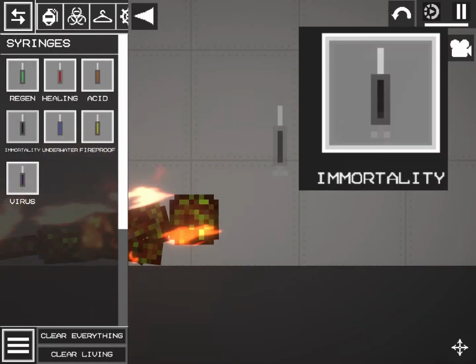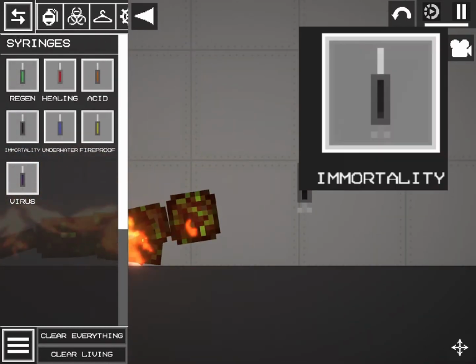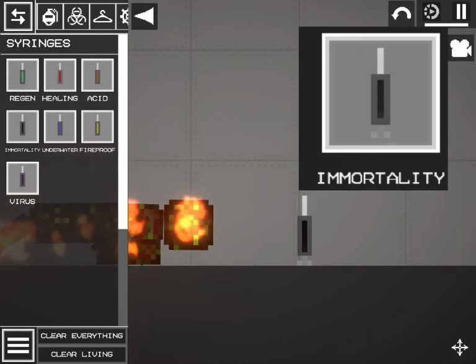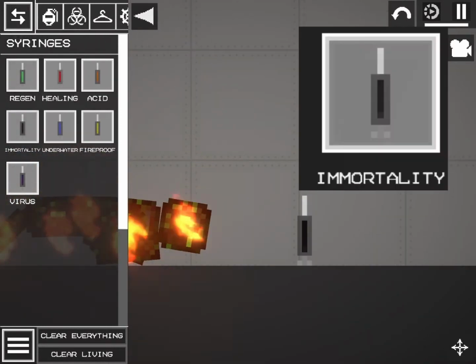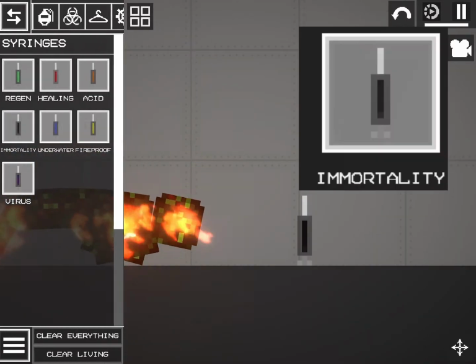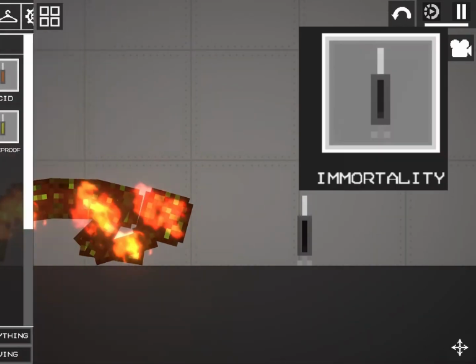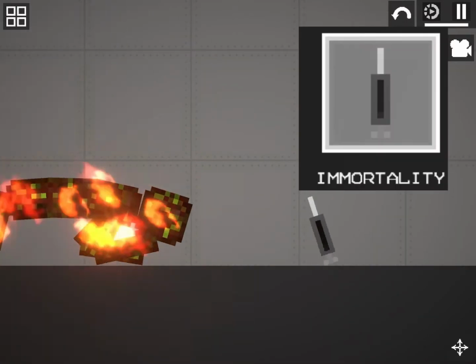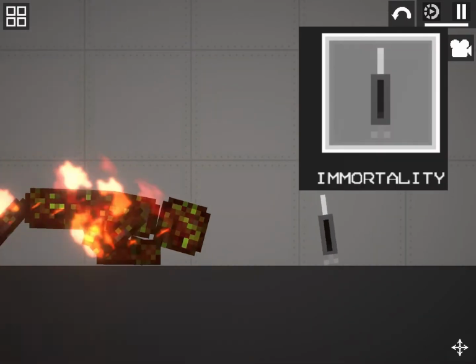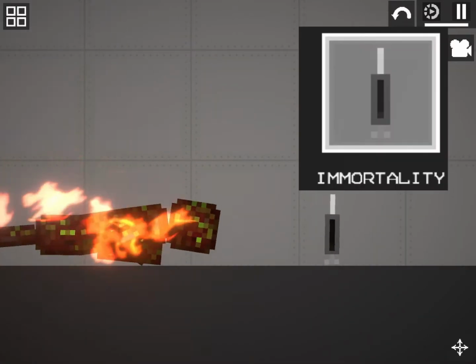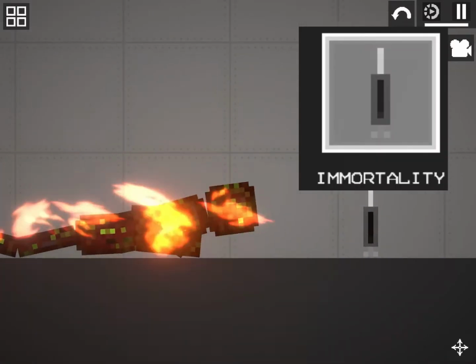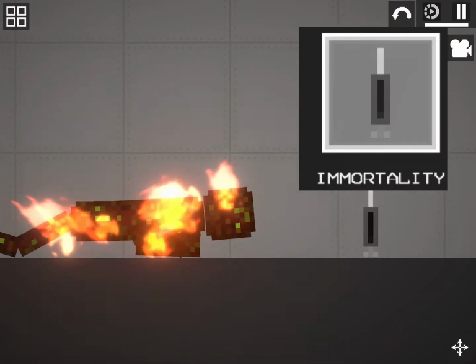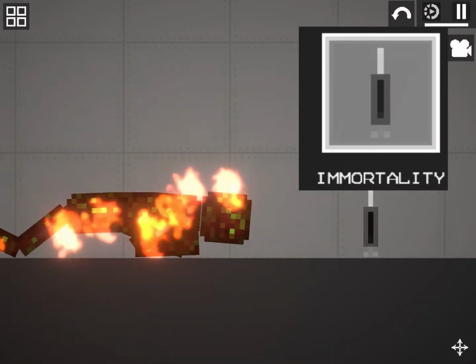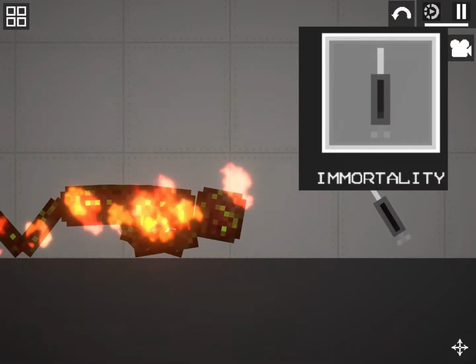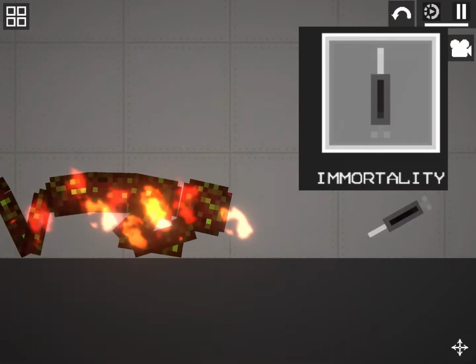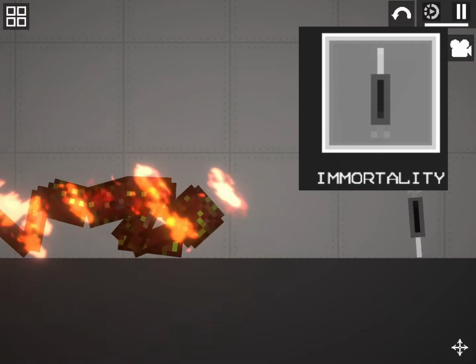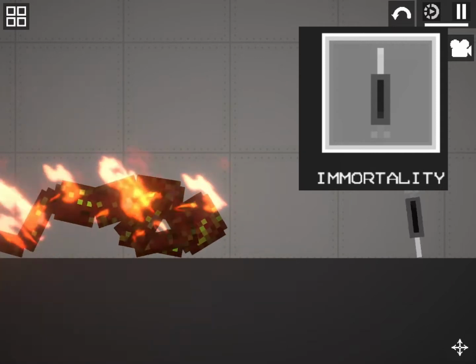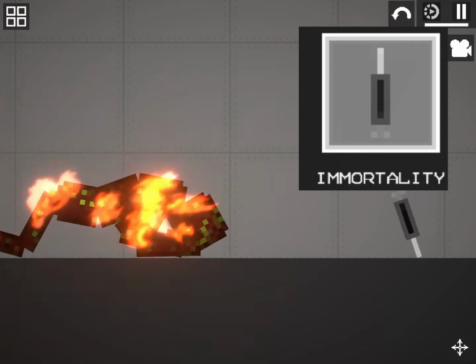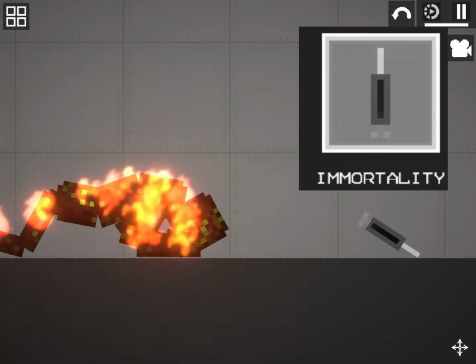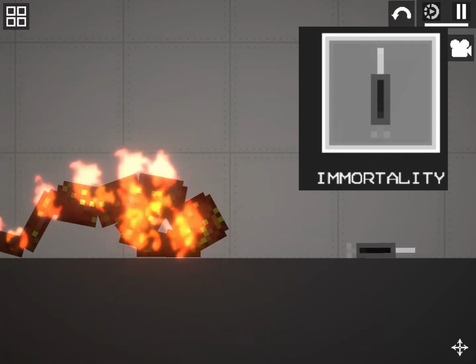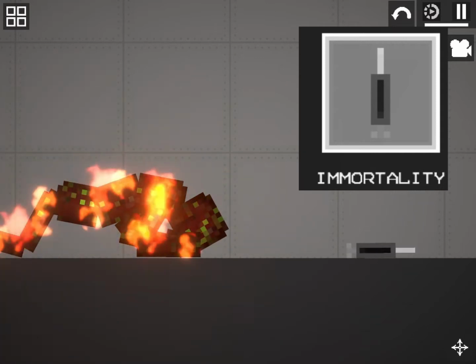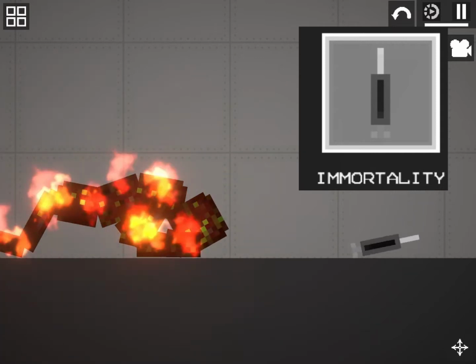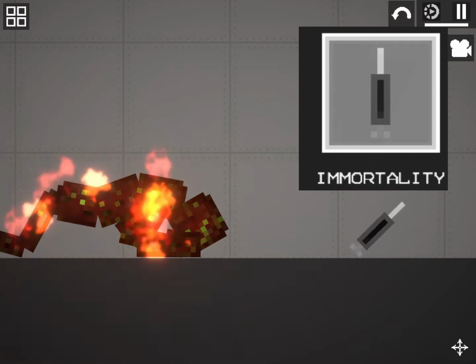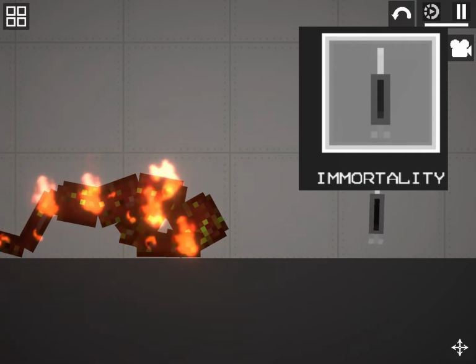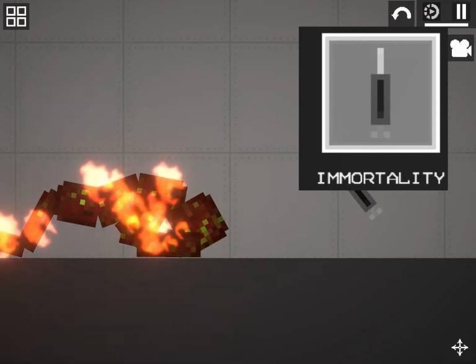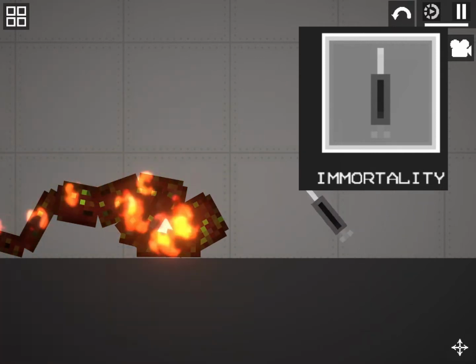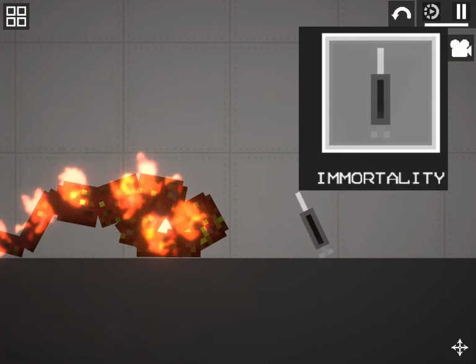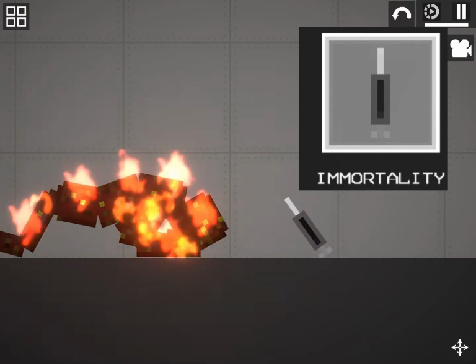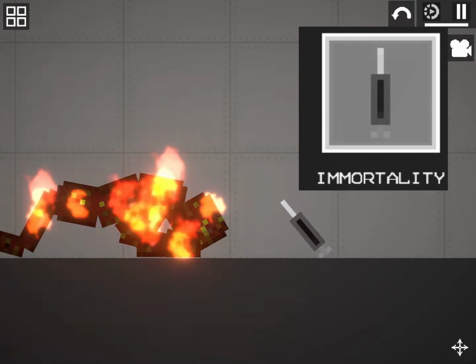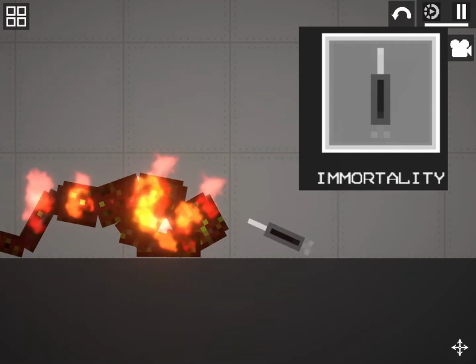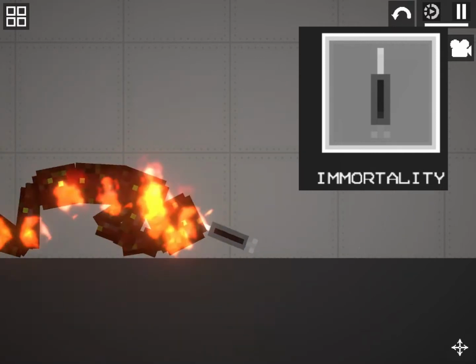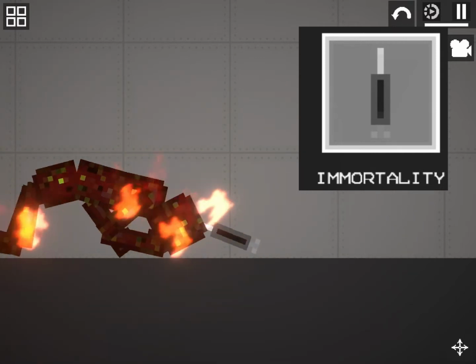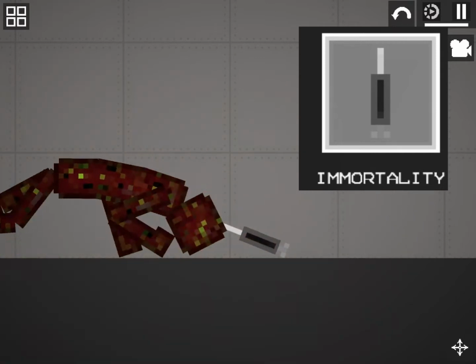Step 3: Get immortality and hit him with it when he's already got it.